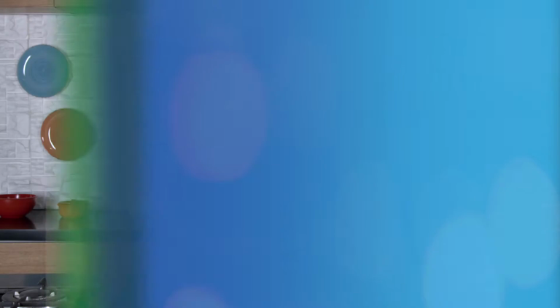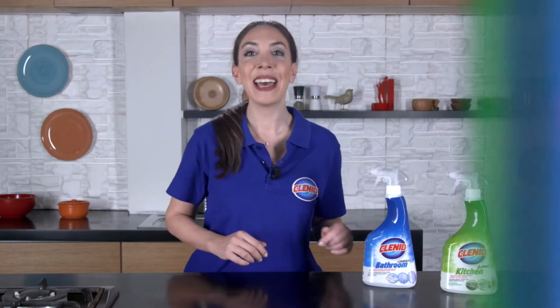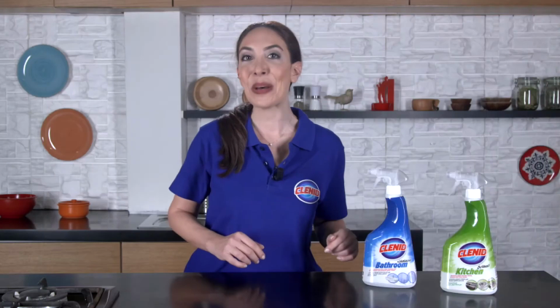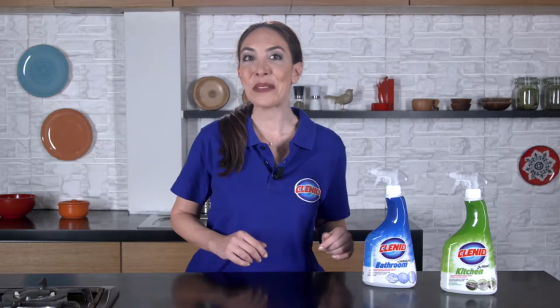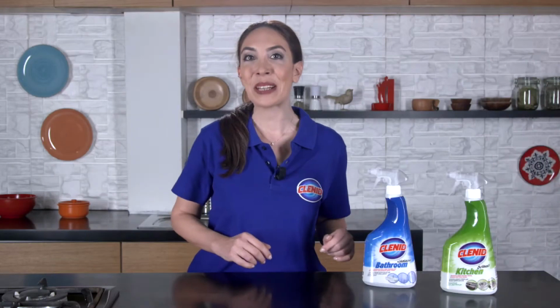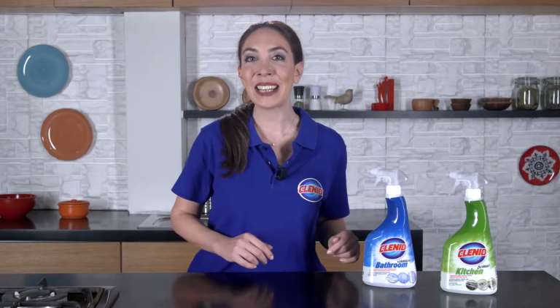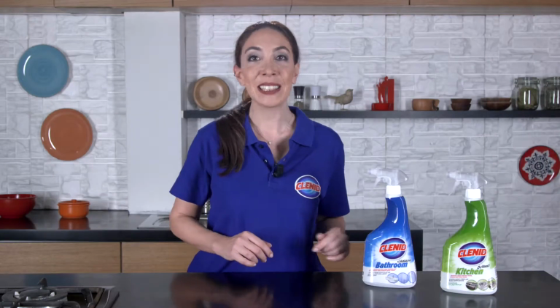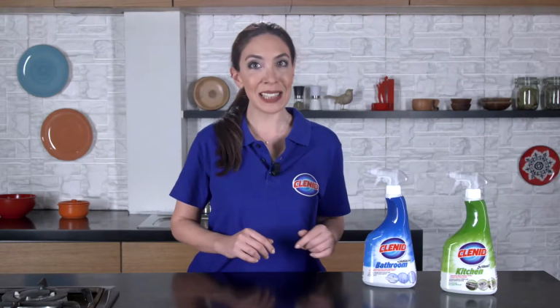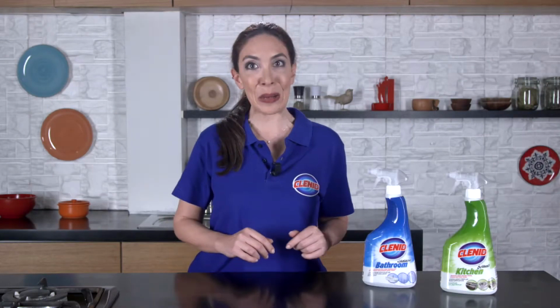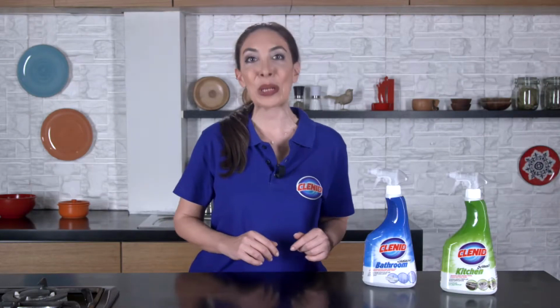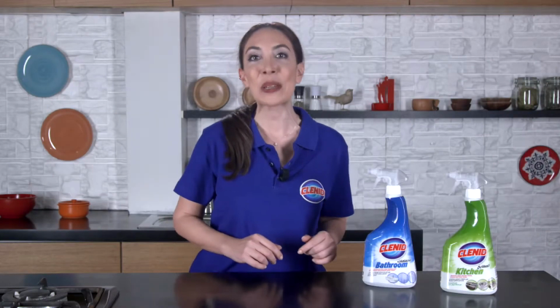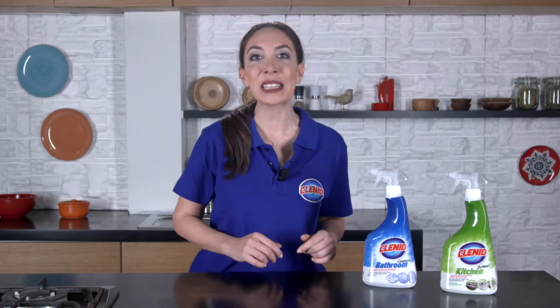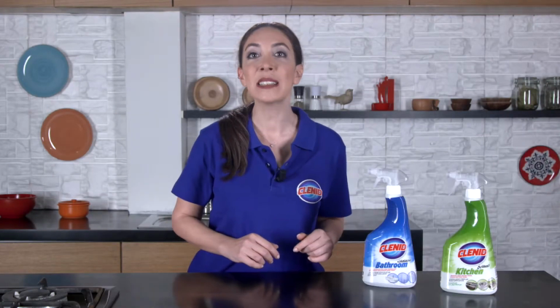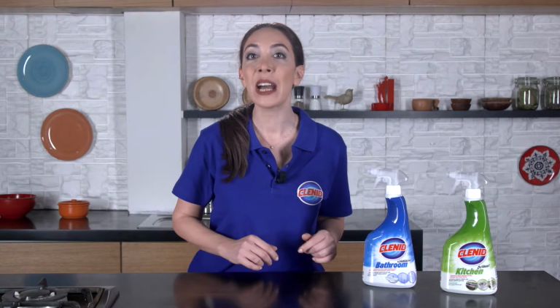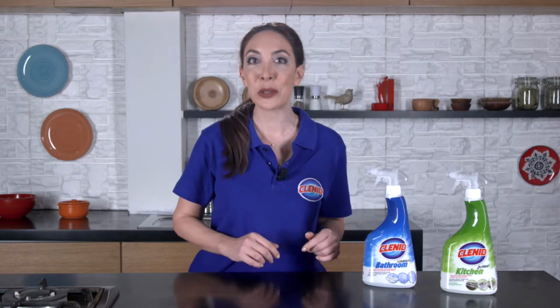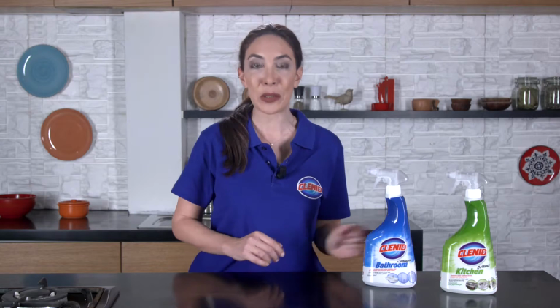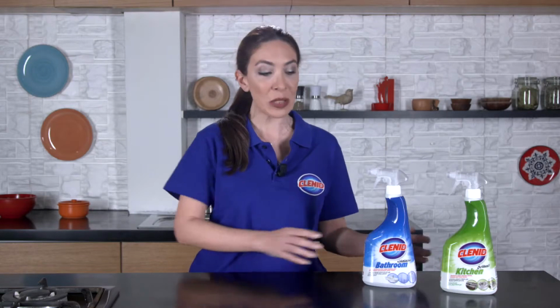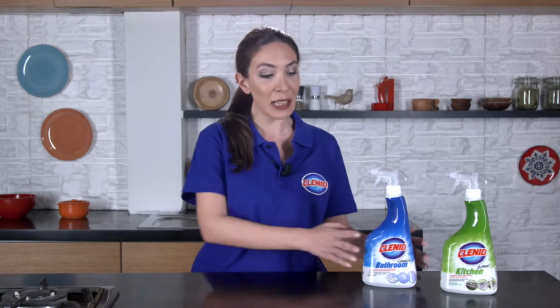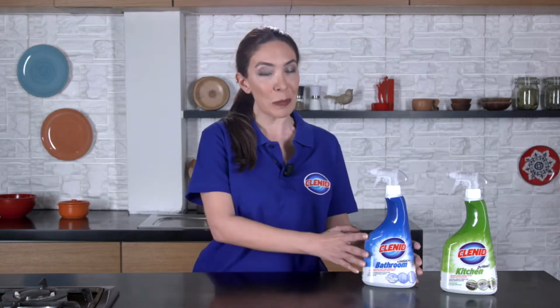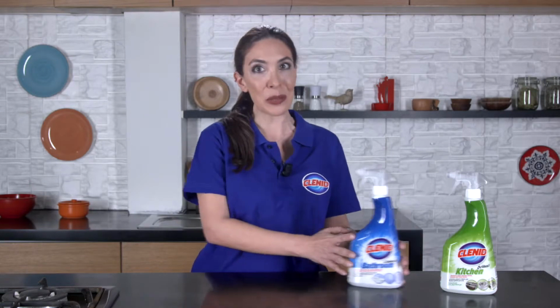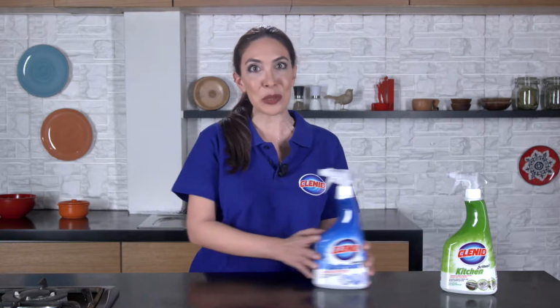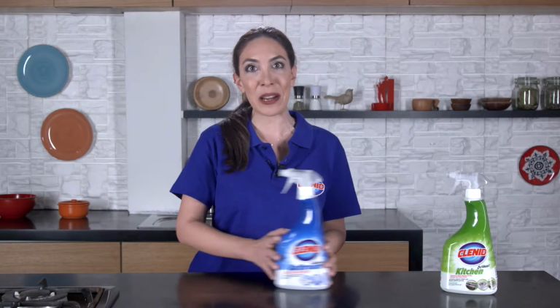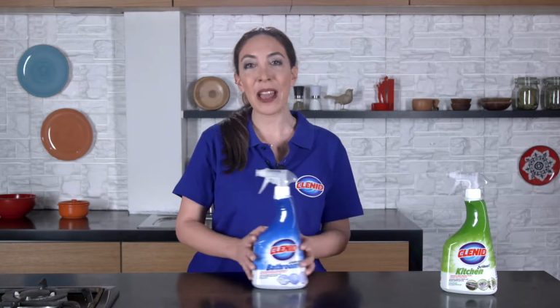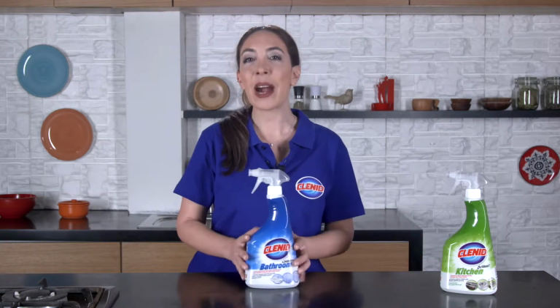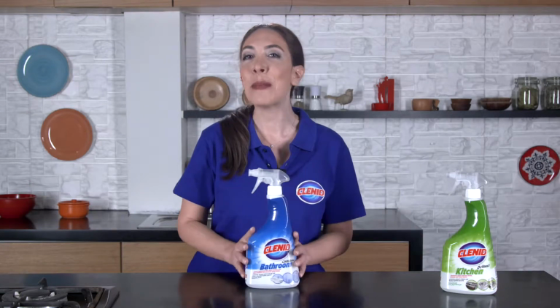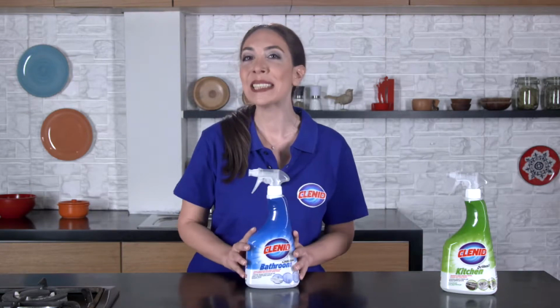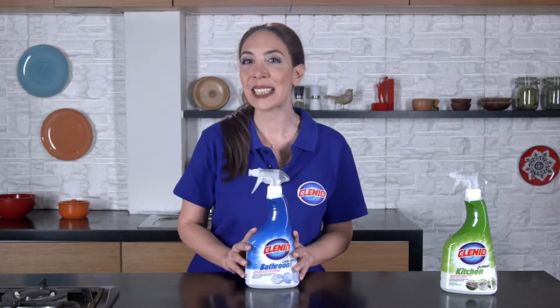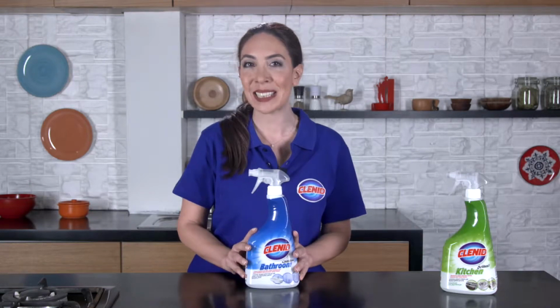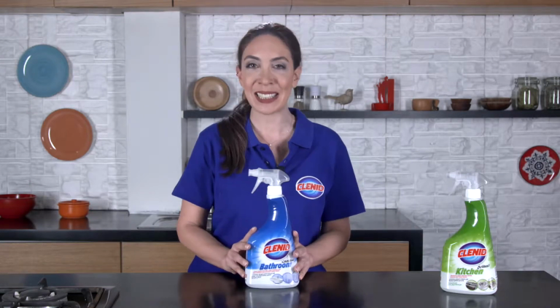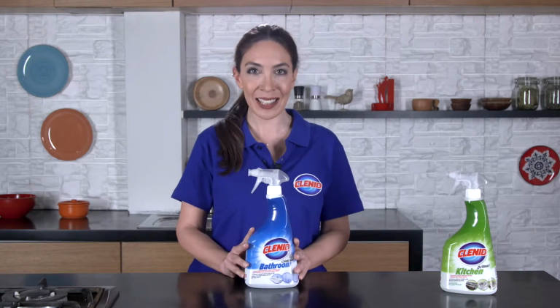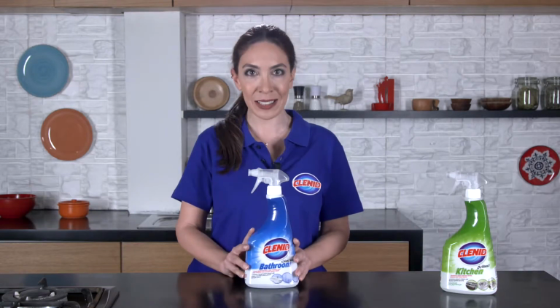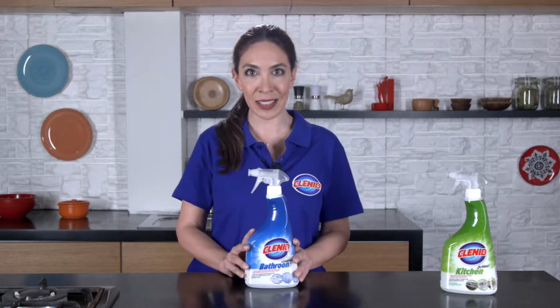Hello everyone. Today we're going to clean tile grouts with Klenned Bathroom Spray, our best assistant in daily cleaning.